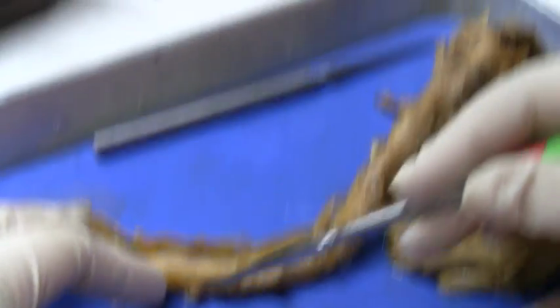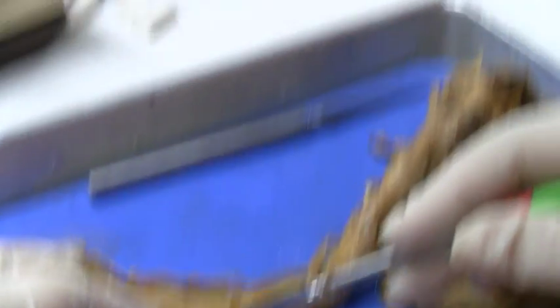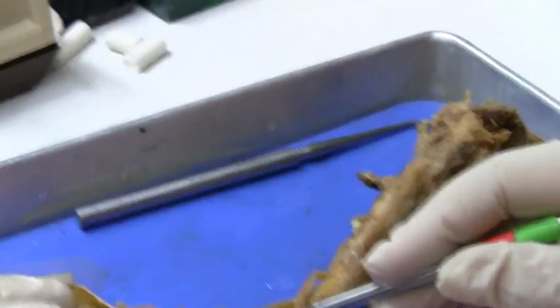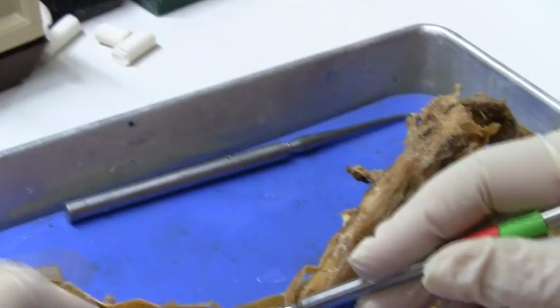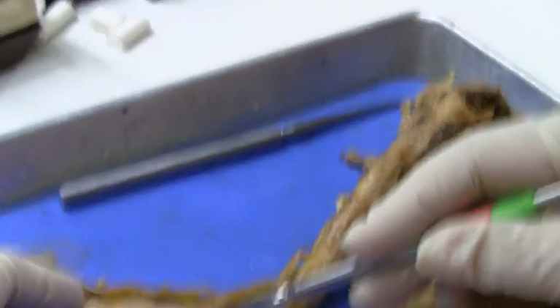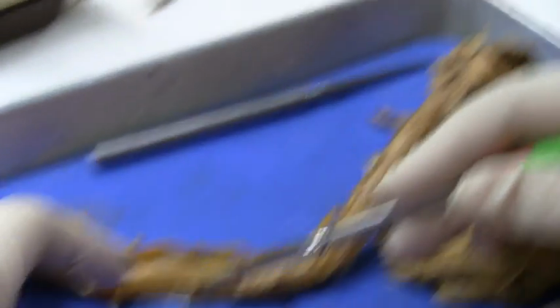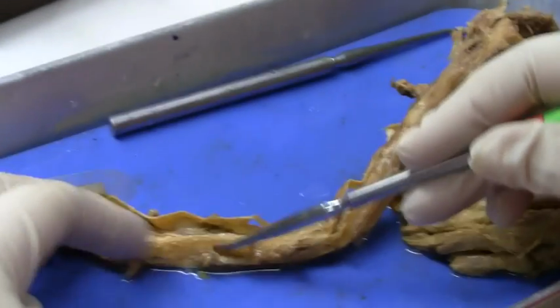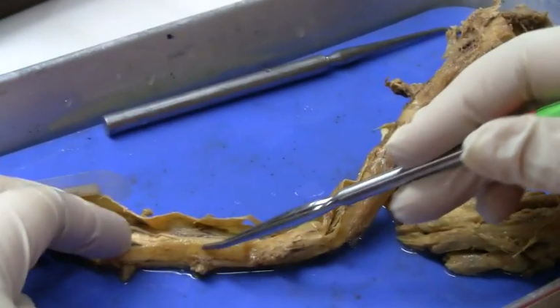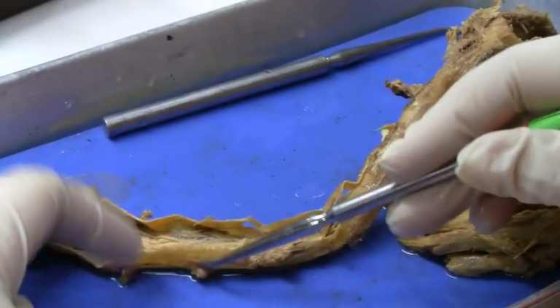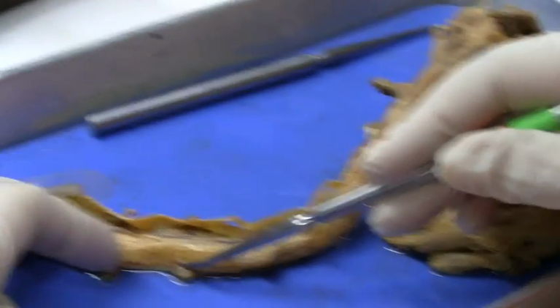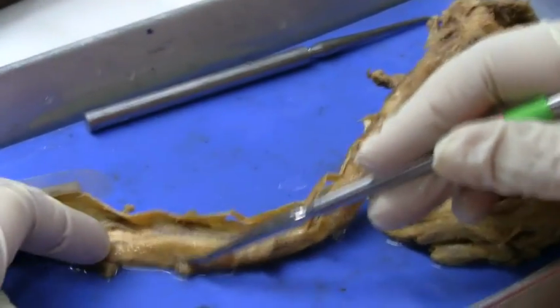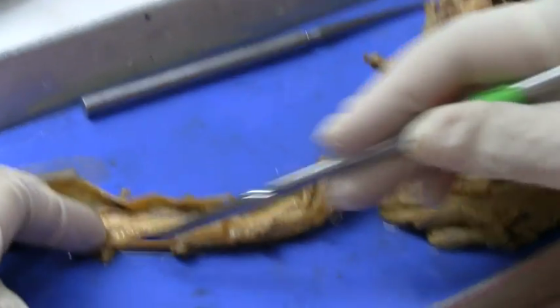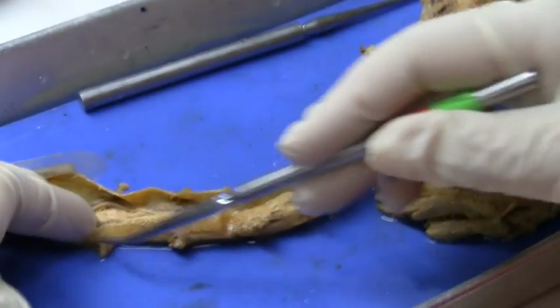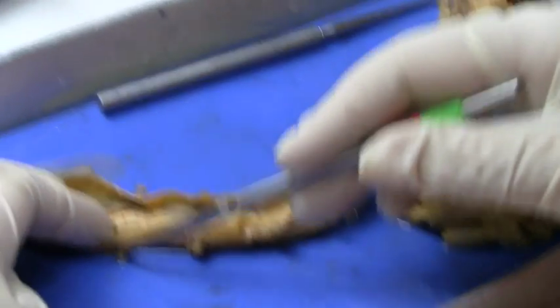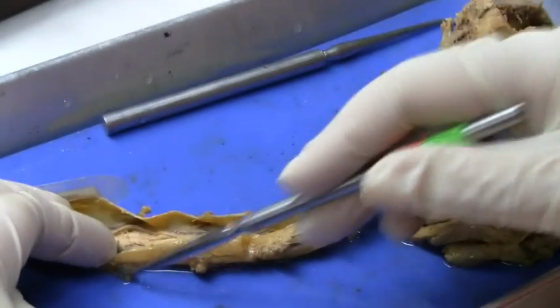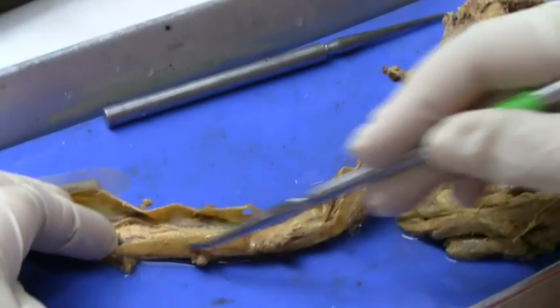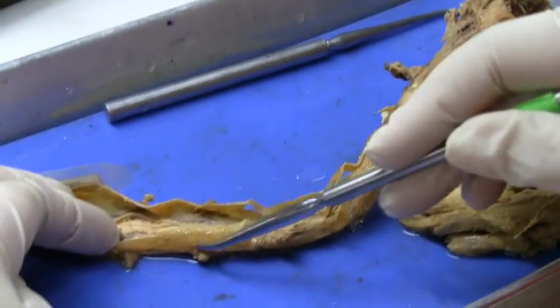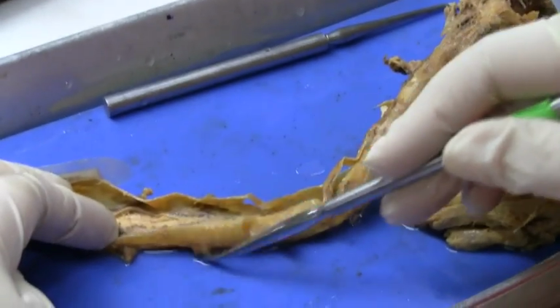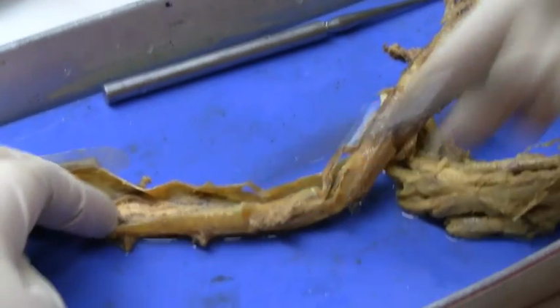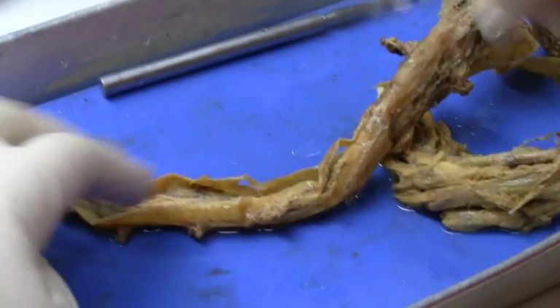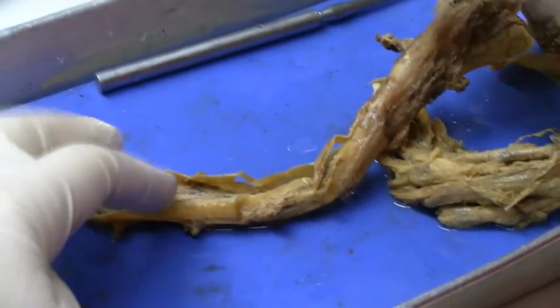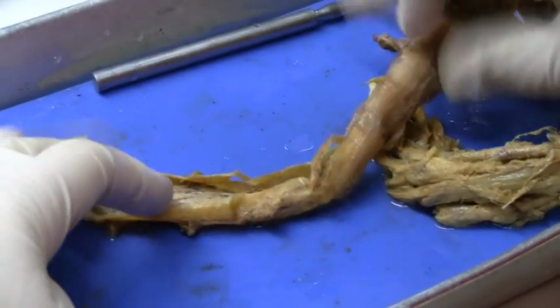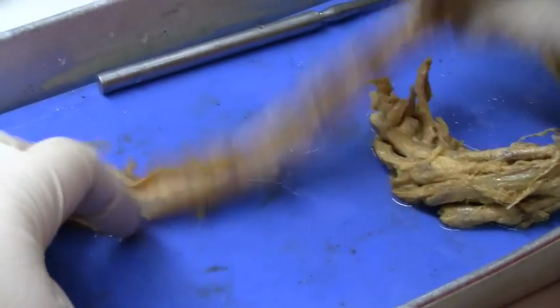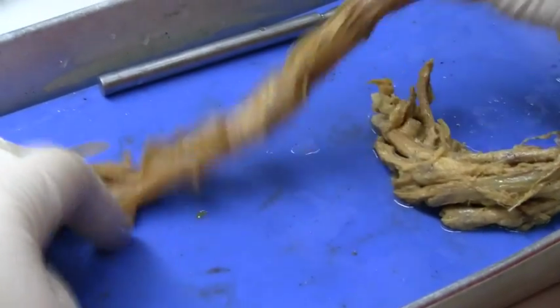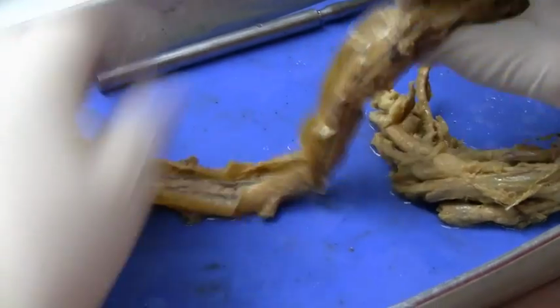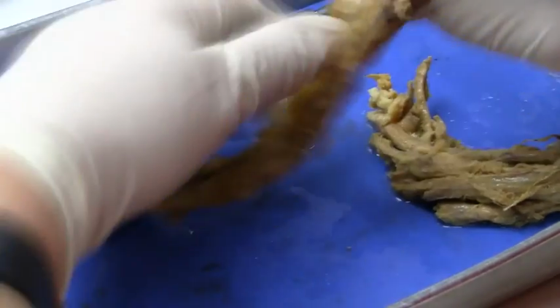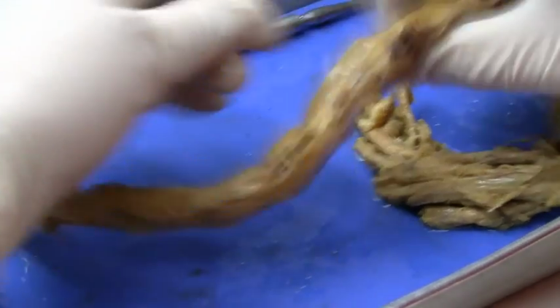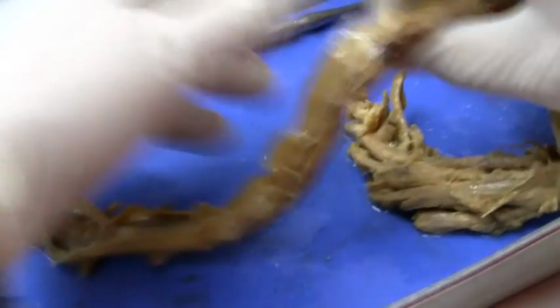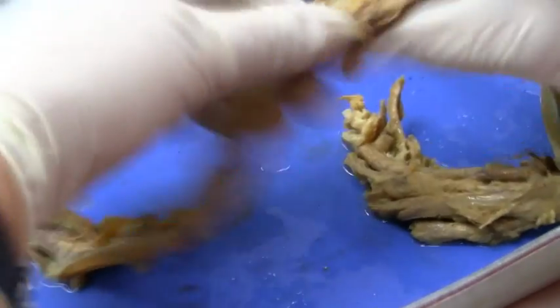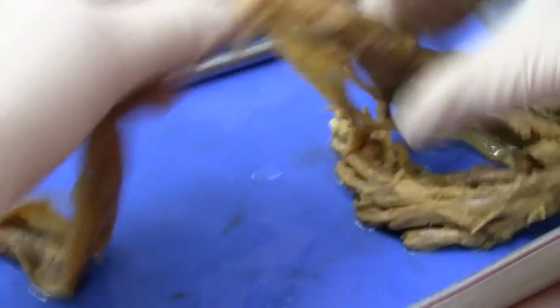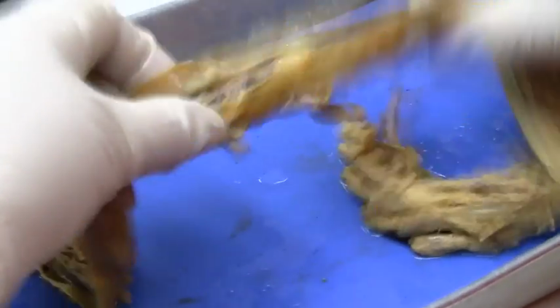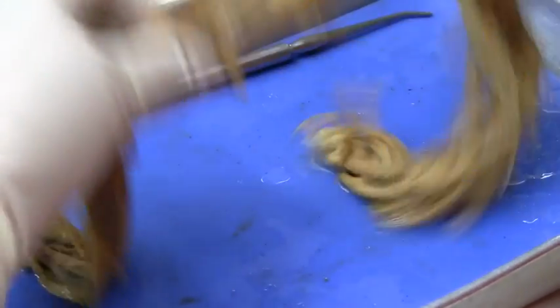This would be the dorsal root ganglia. Should we go over it again for everyone to review?